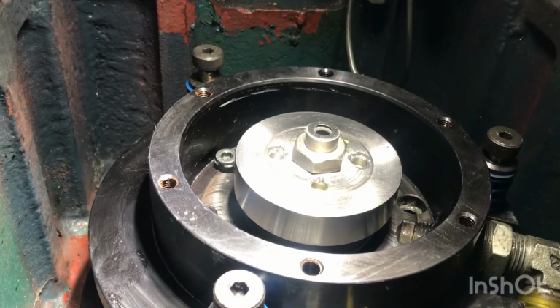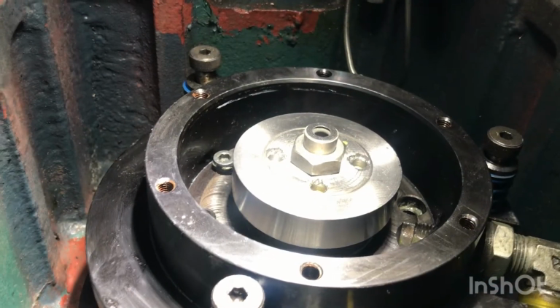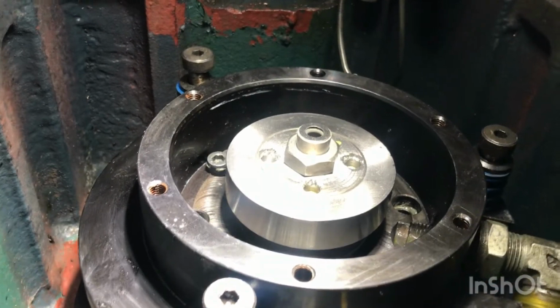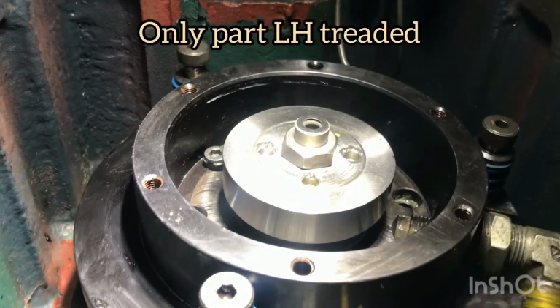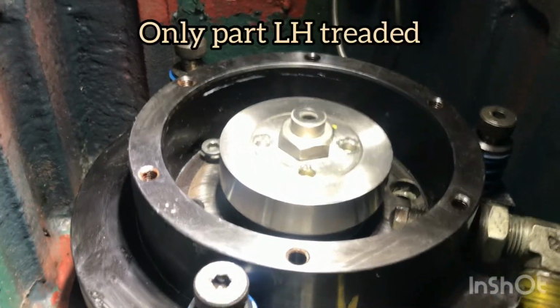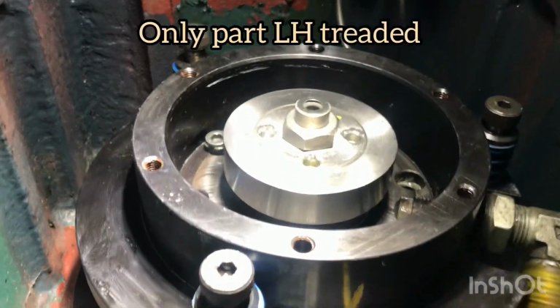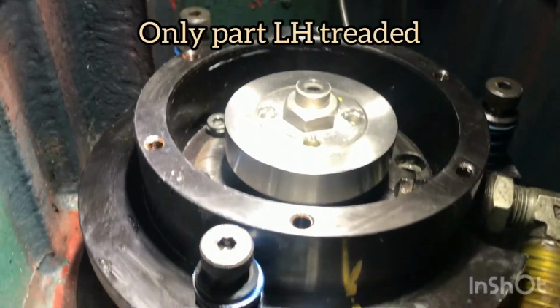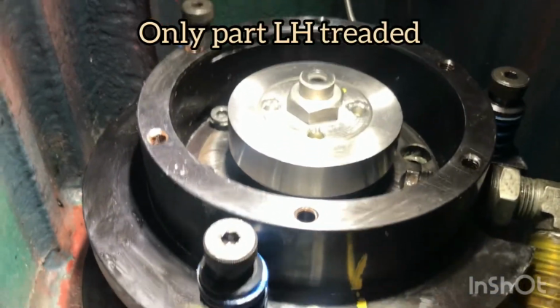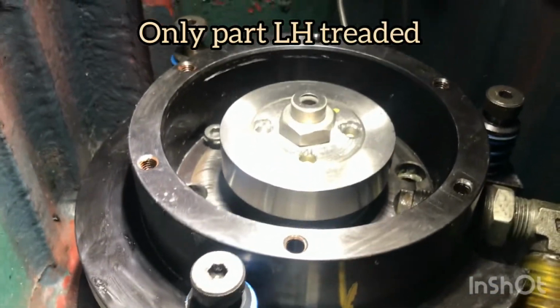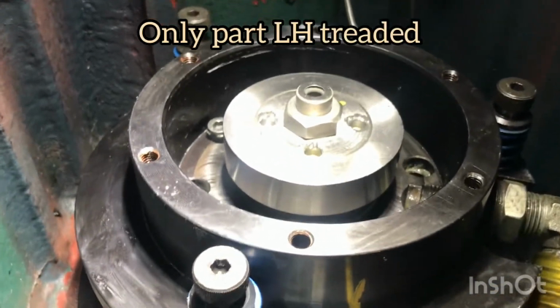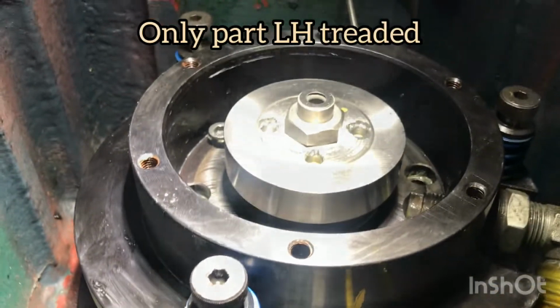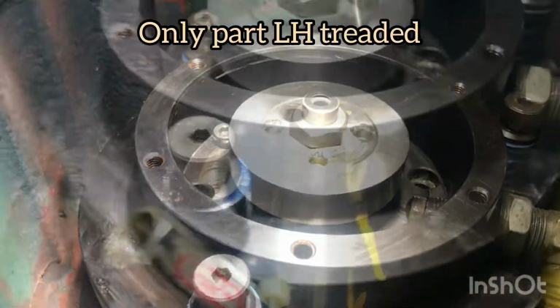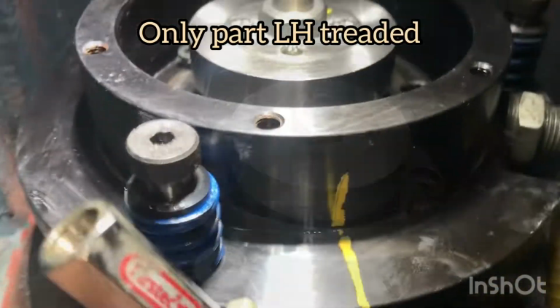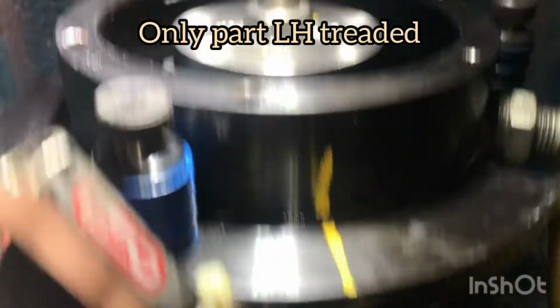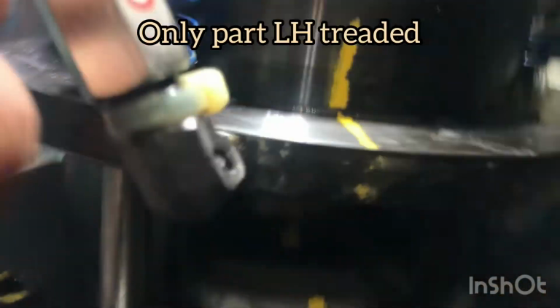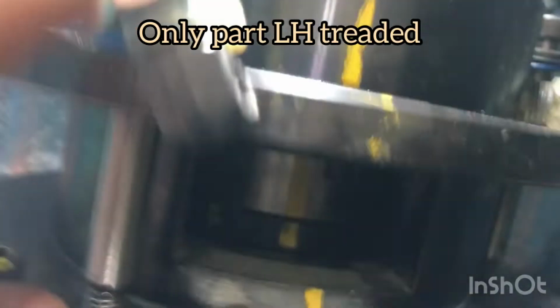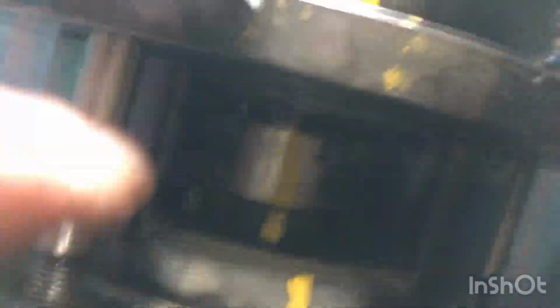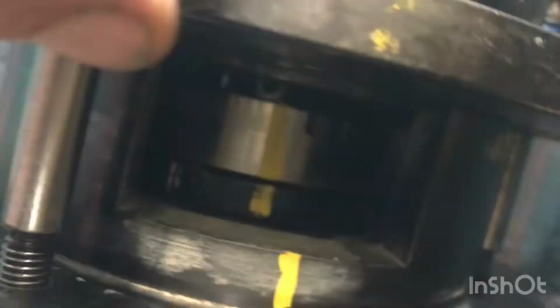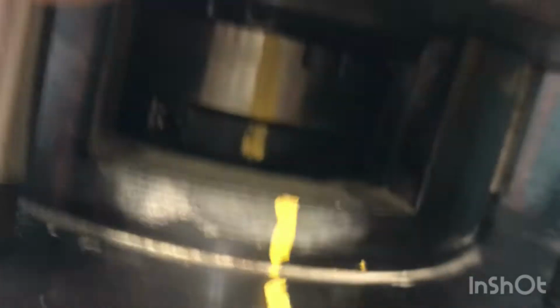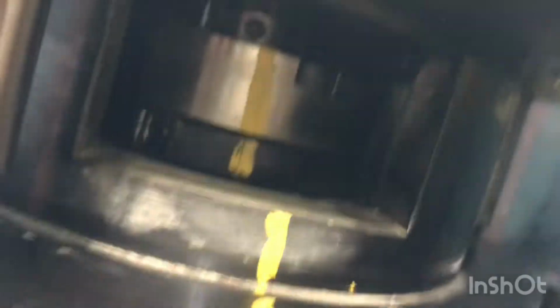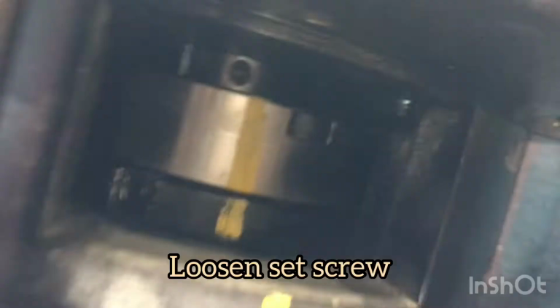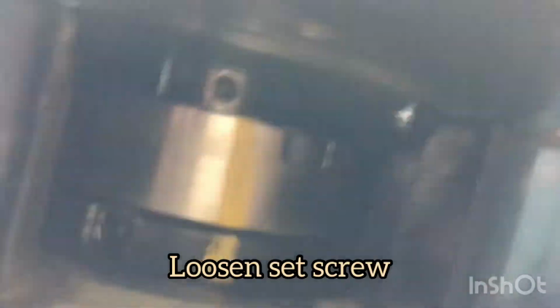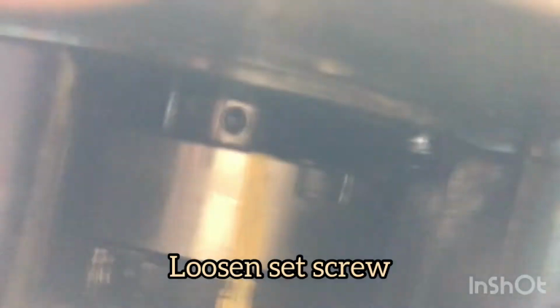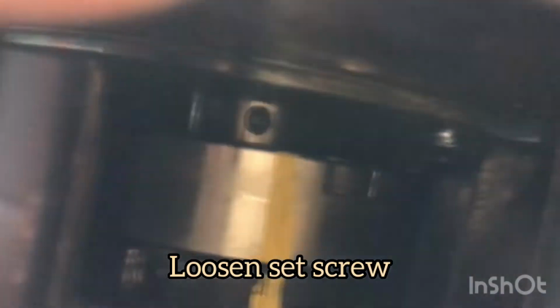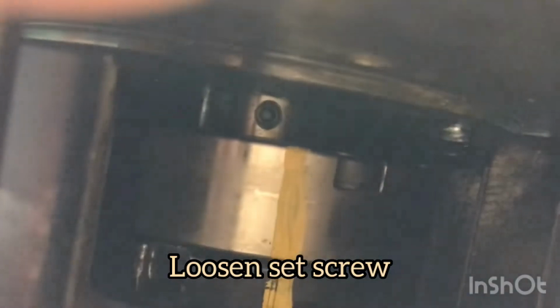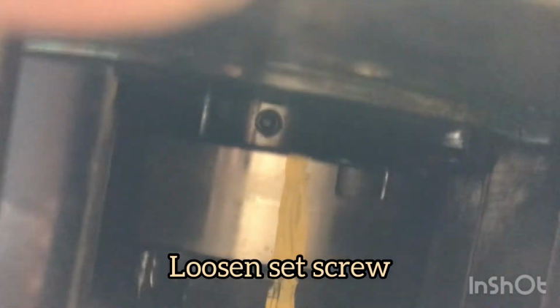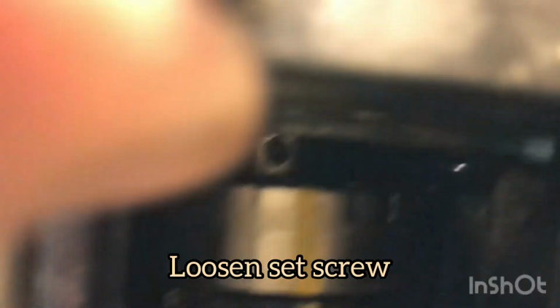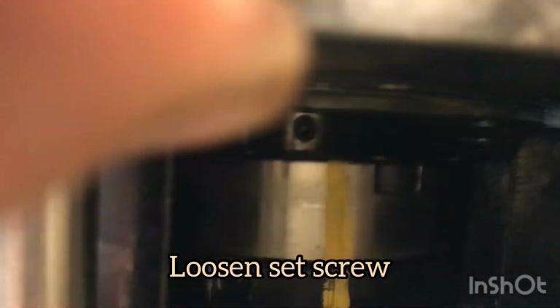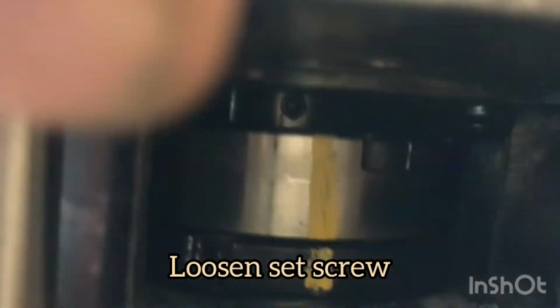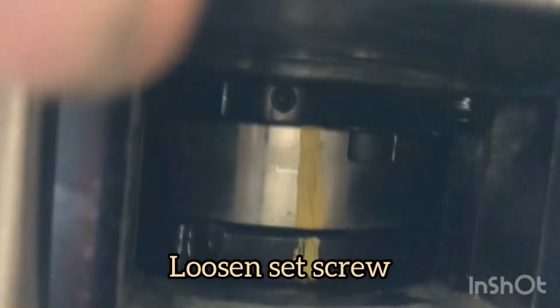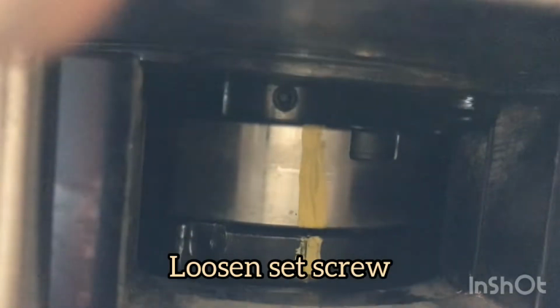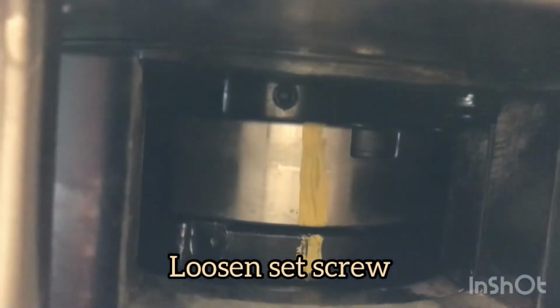This is left-hand threads to raise this plate so you can tighten that set screw right there.